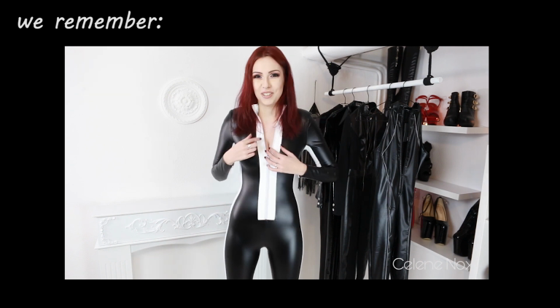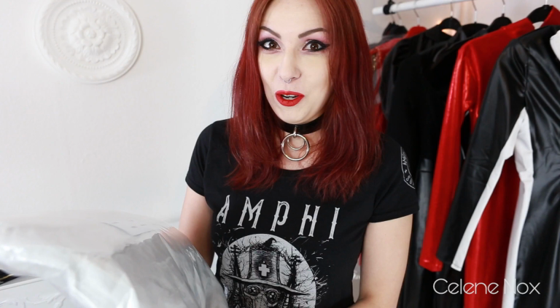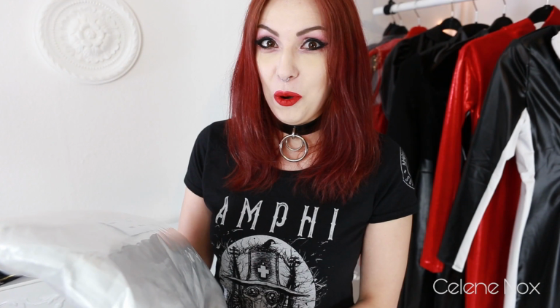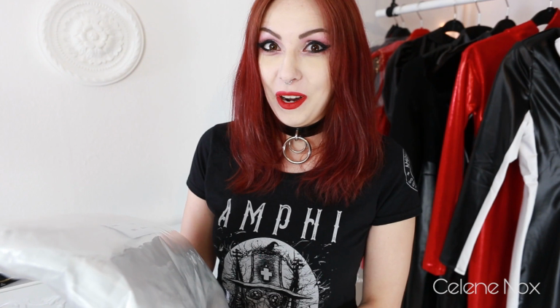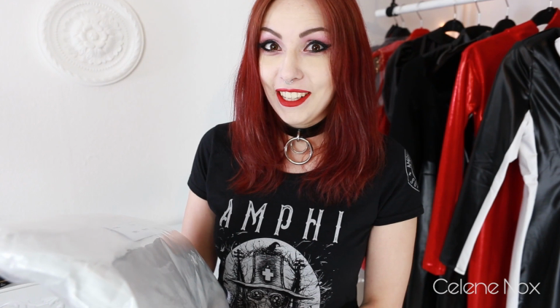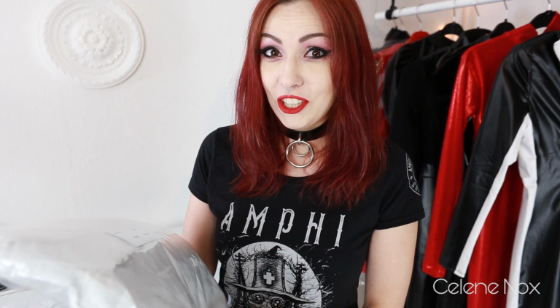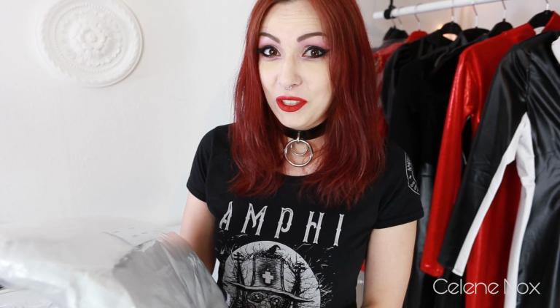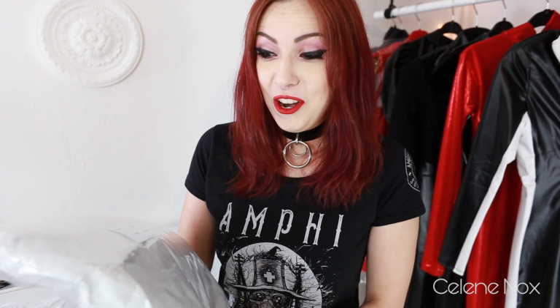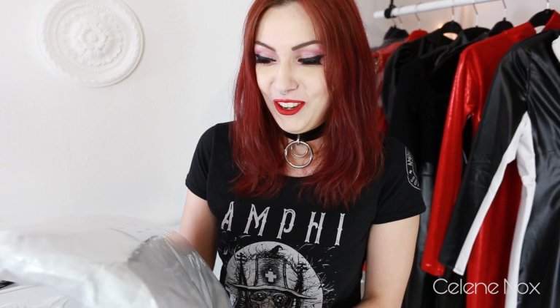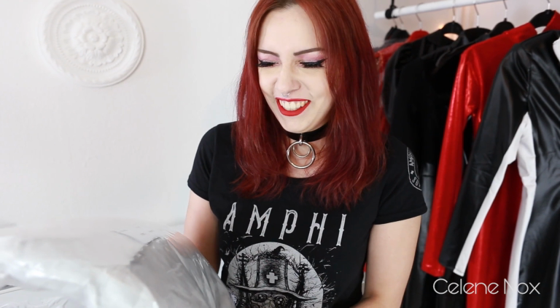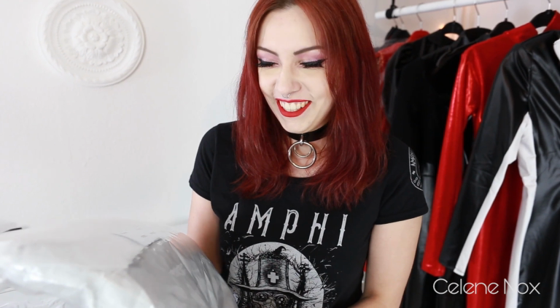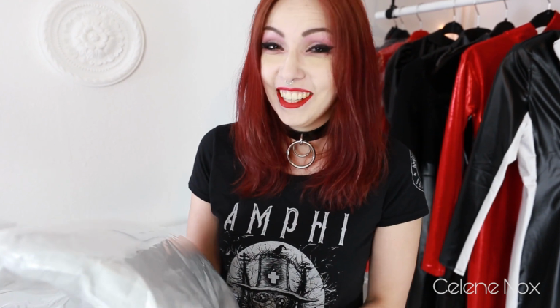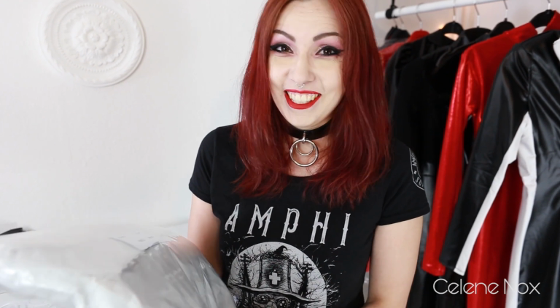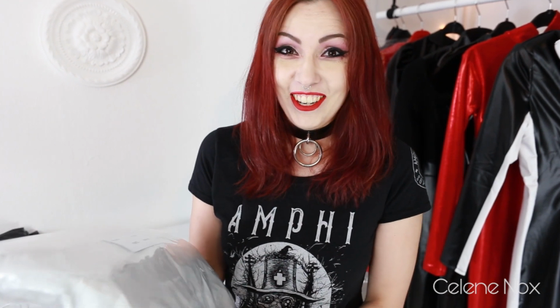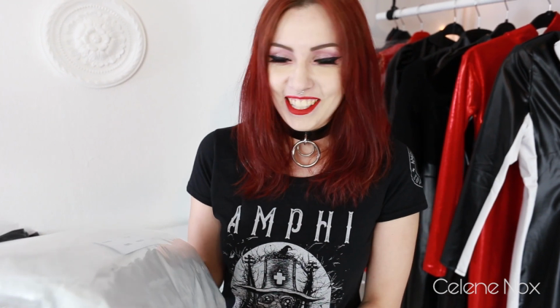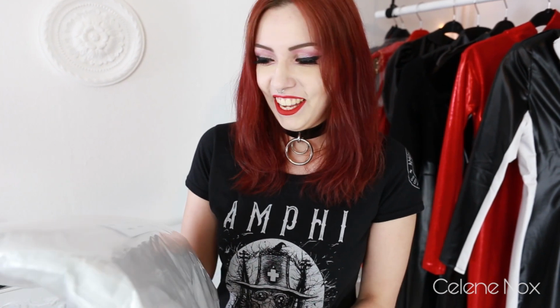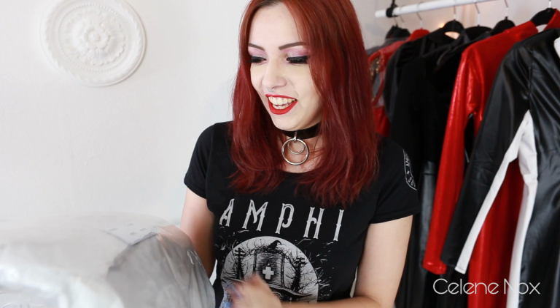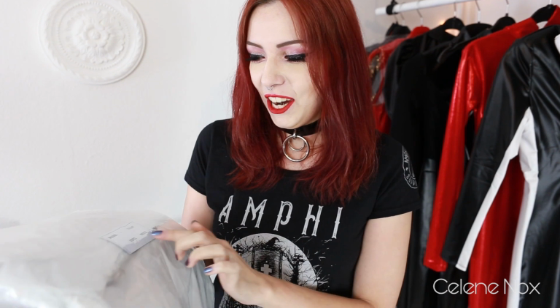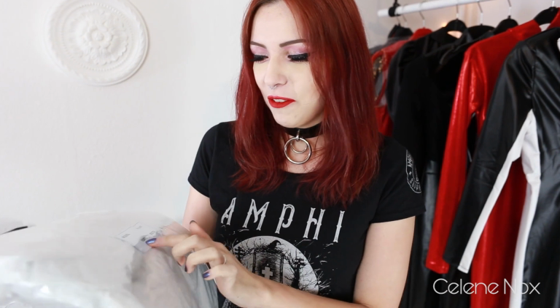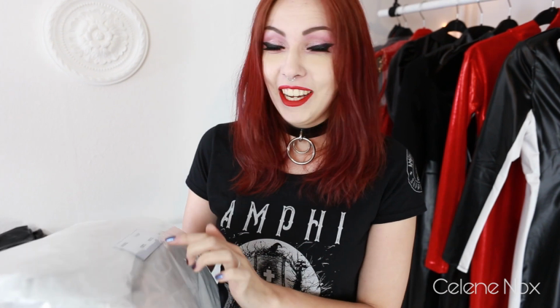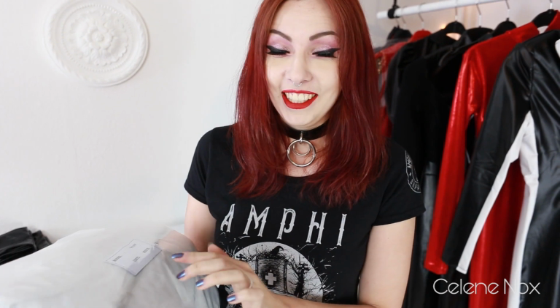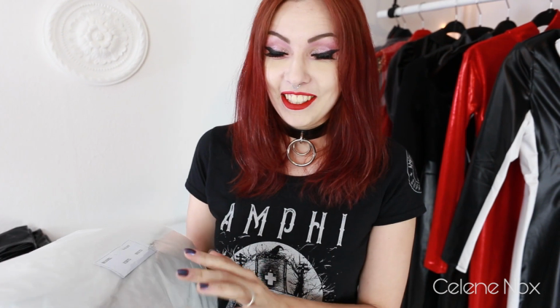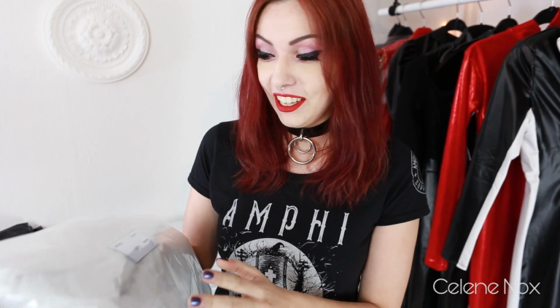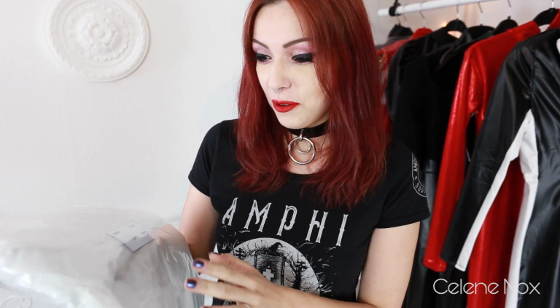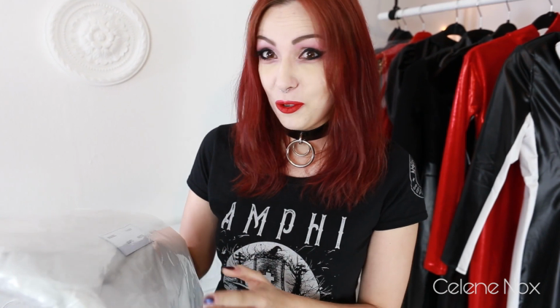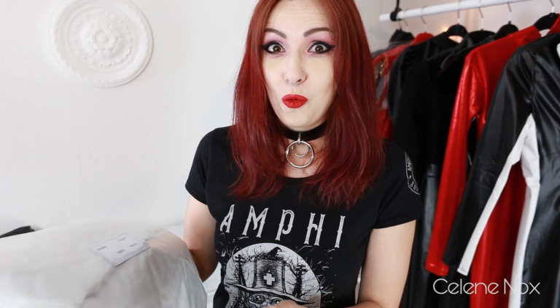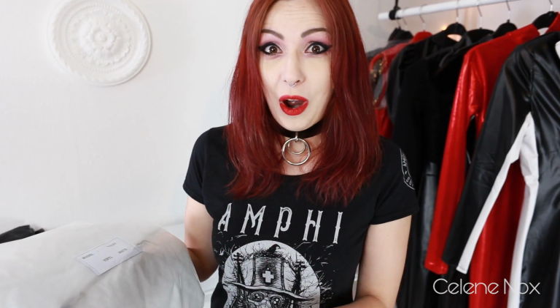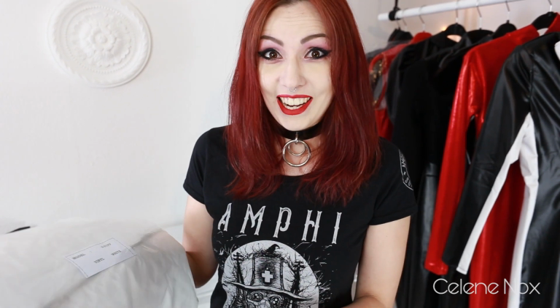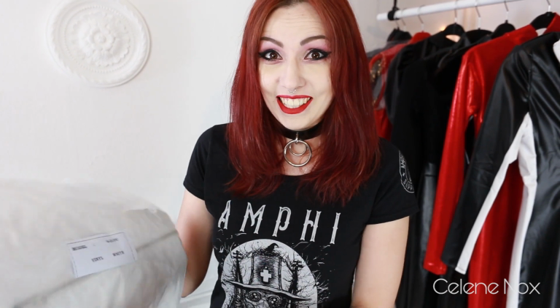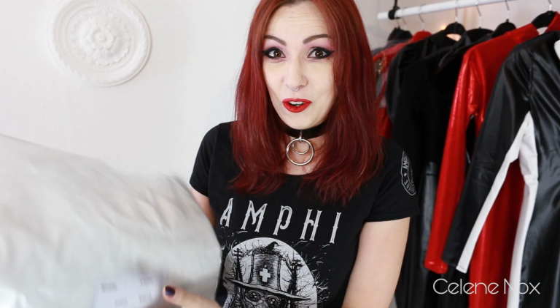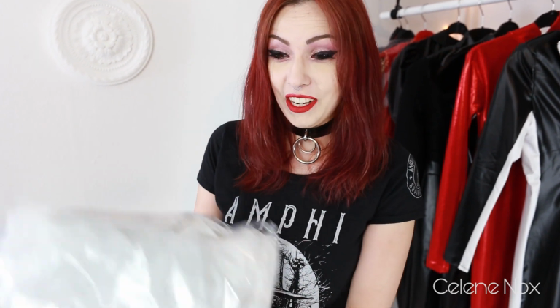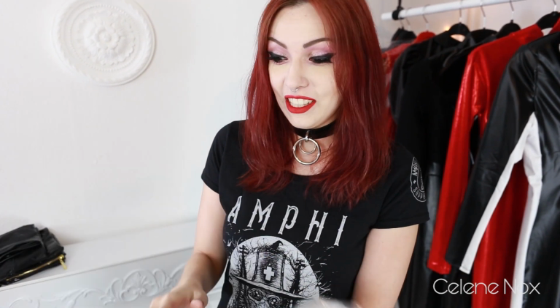To be honest, white jumpsuit. Seriously? I mean, vinyl is okay but white? Oh my god.